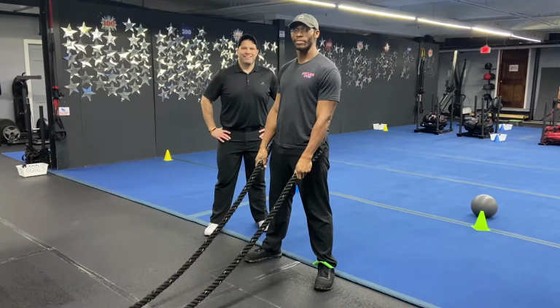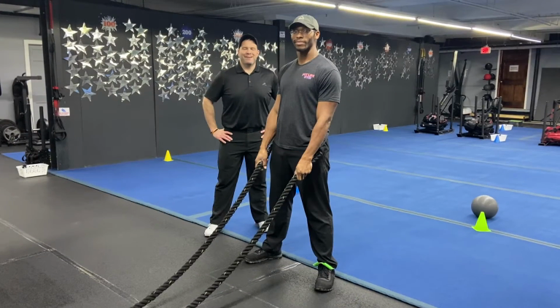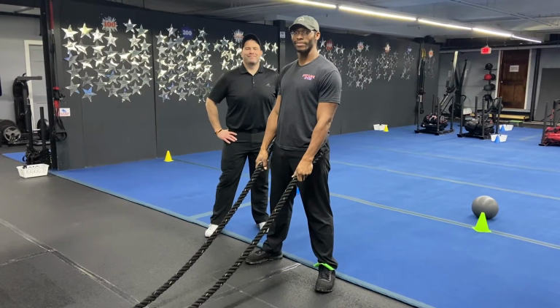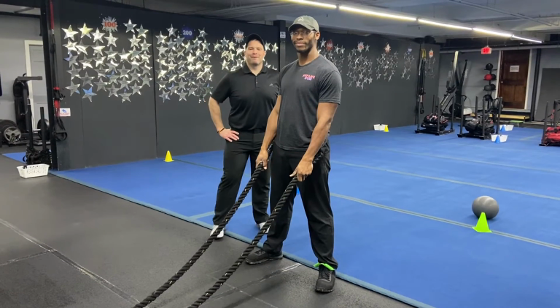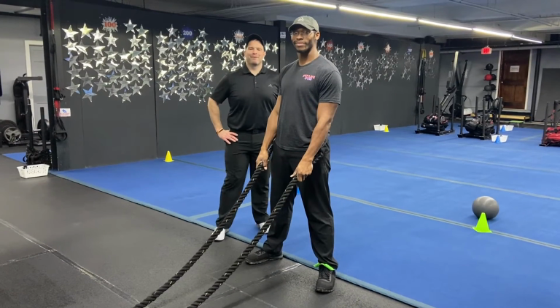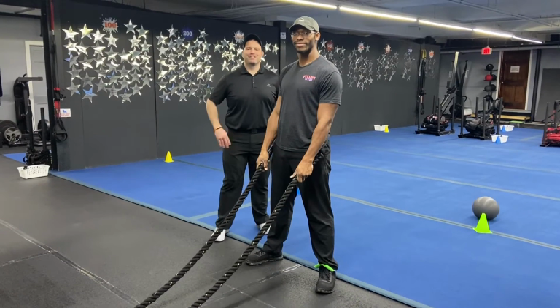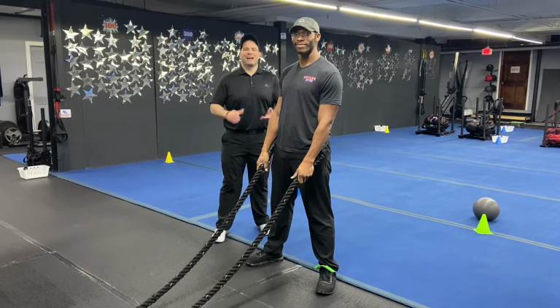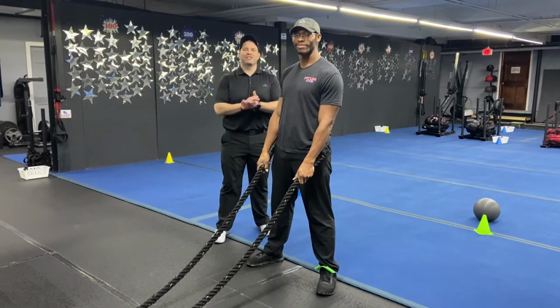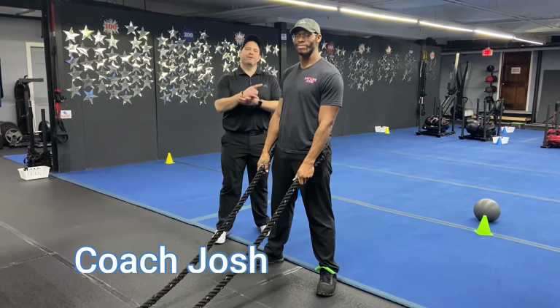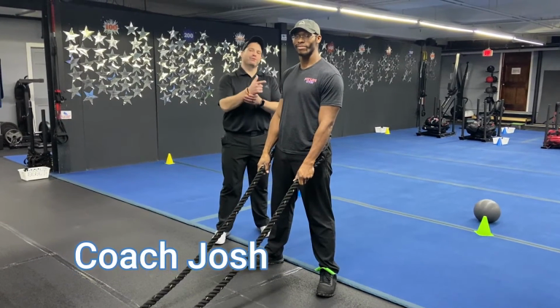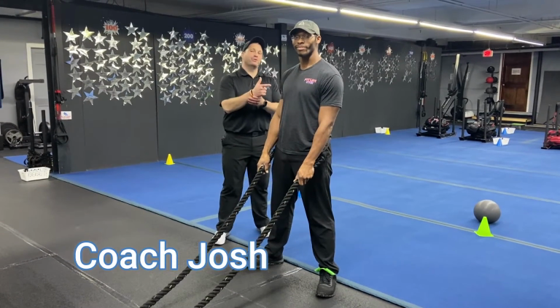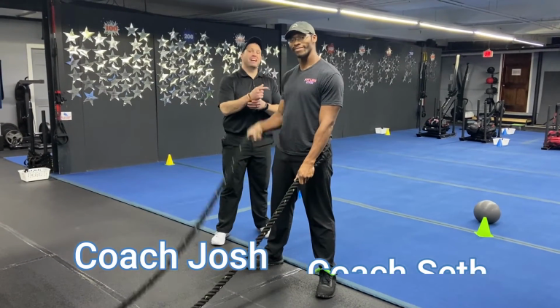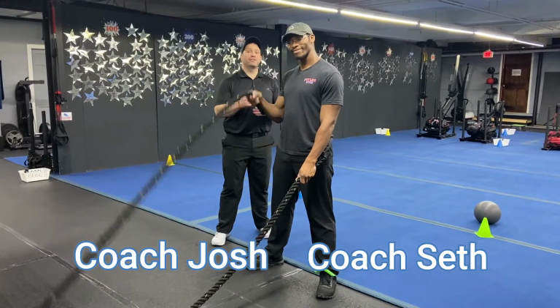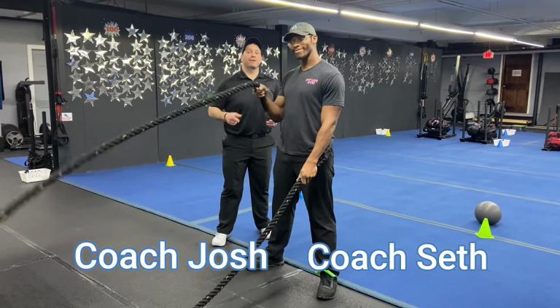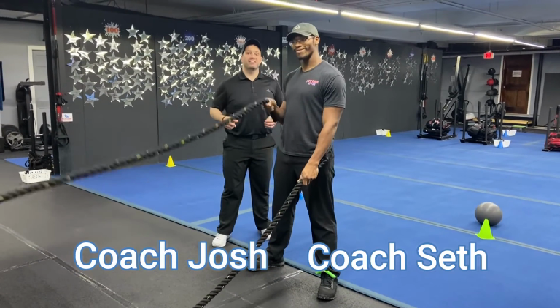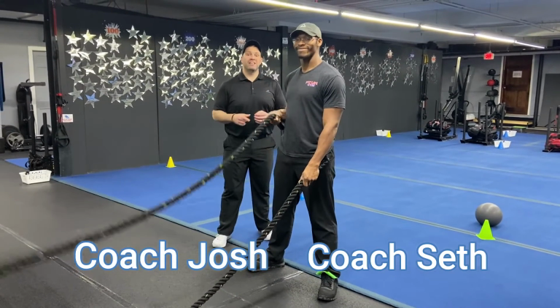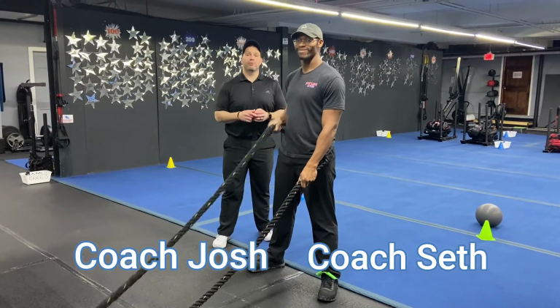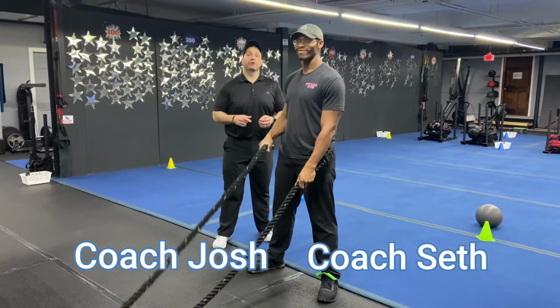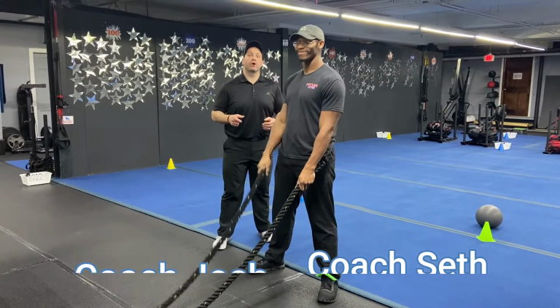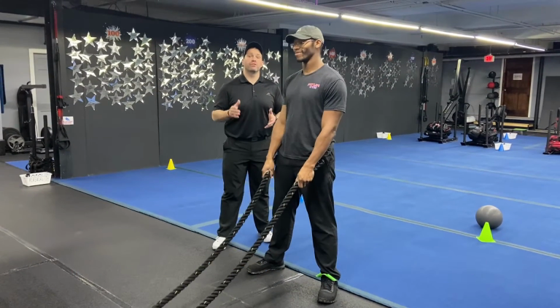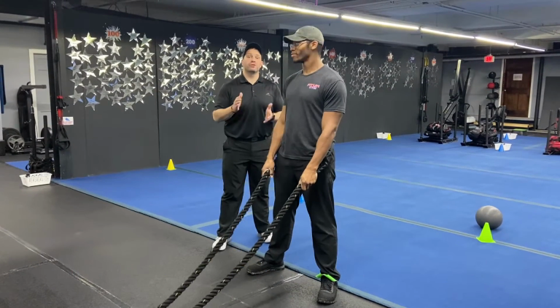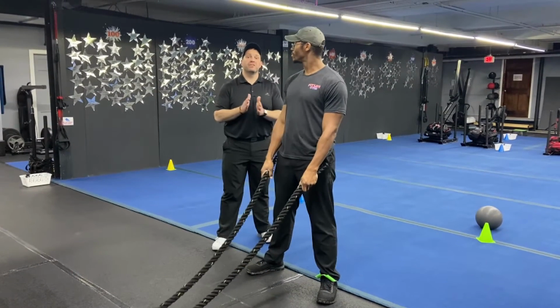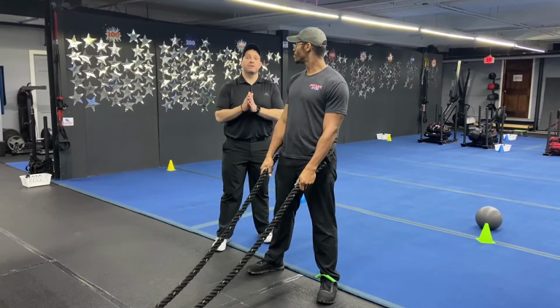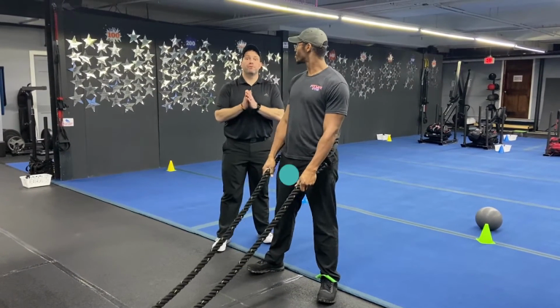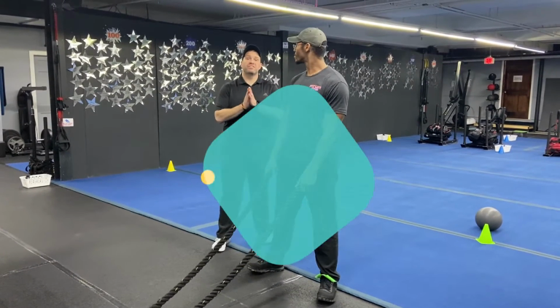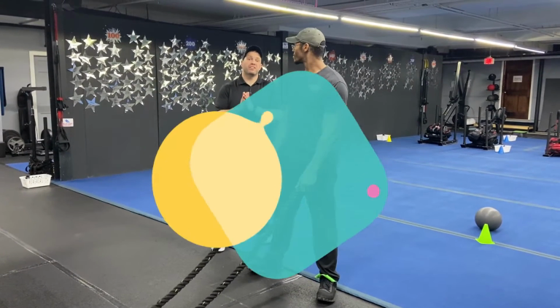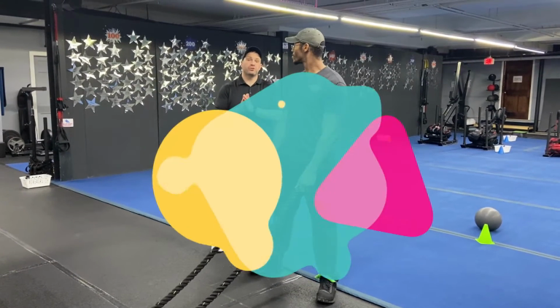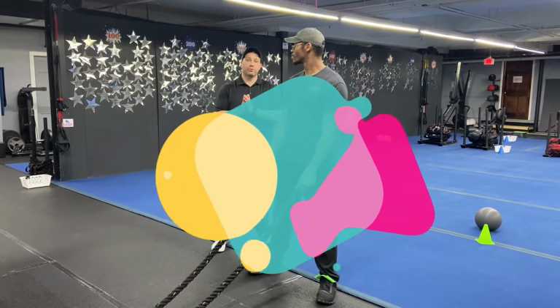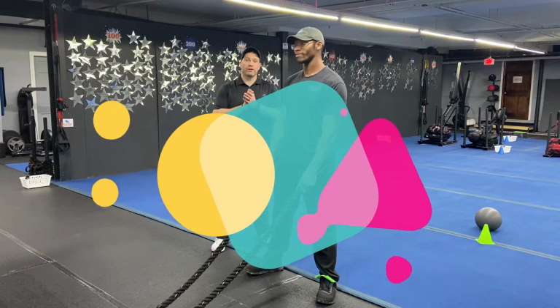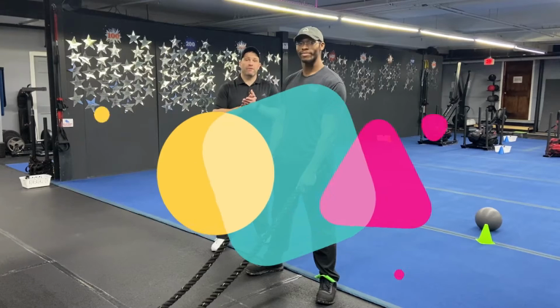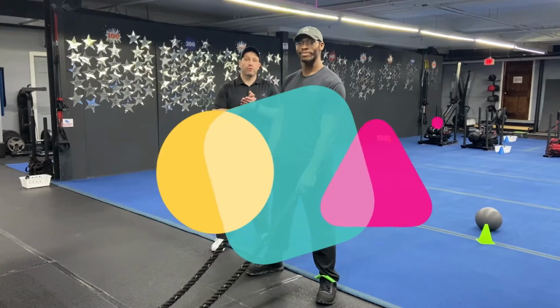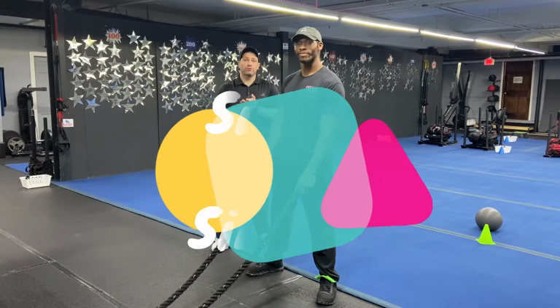Hey, what's up everybody, it's Josh here with Coach Seth and the rest of the team. We're going to go over this week's simple and sinister workout for you.